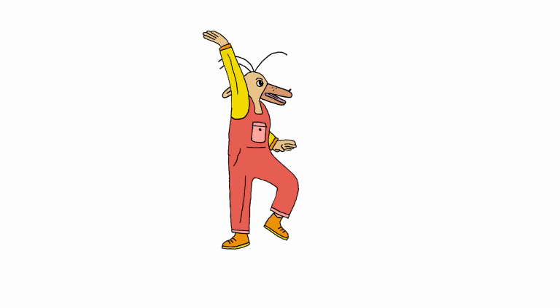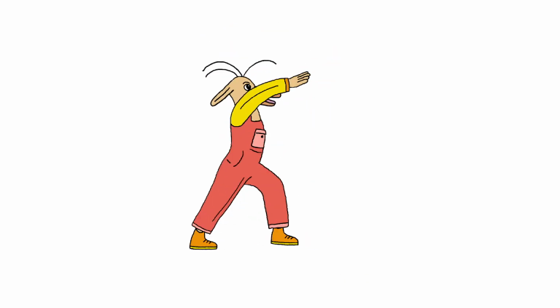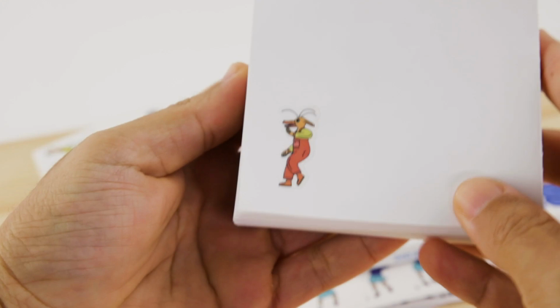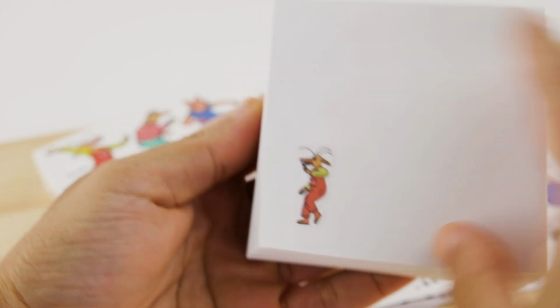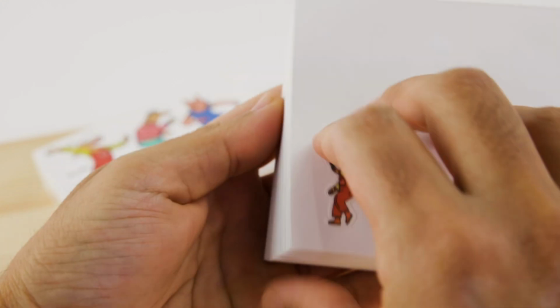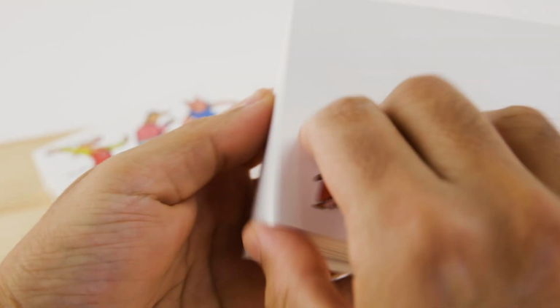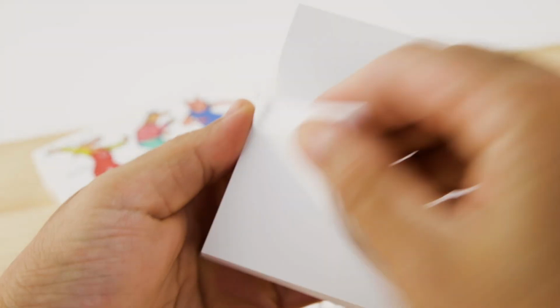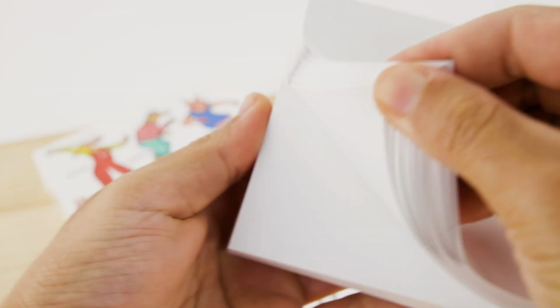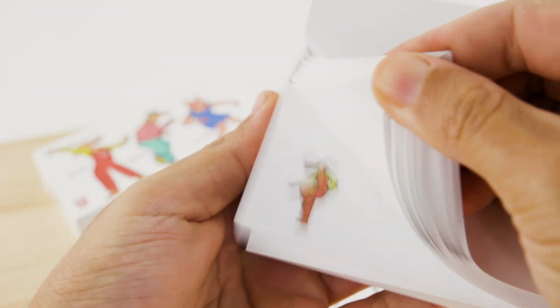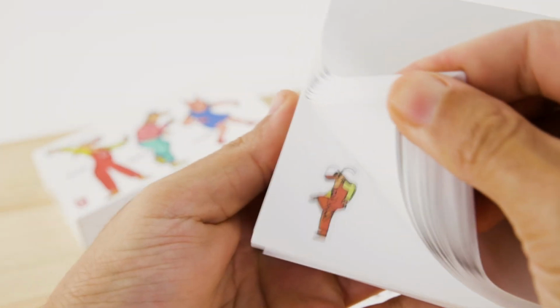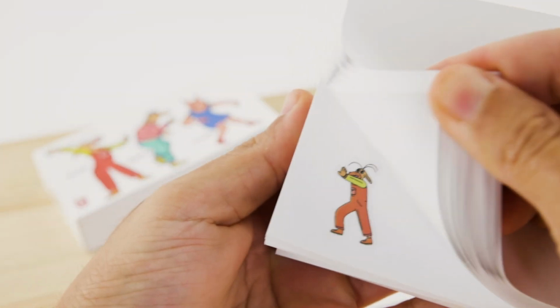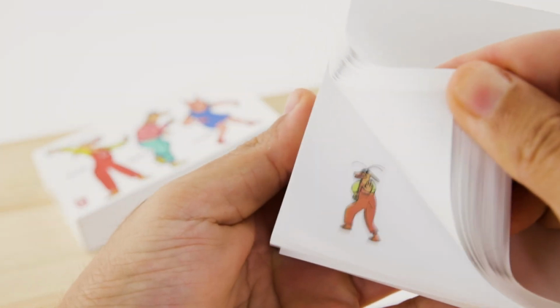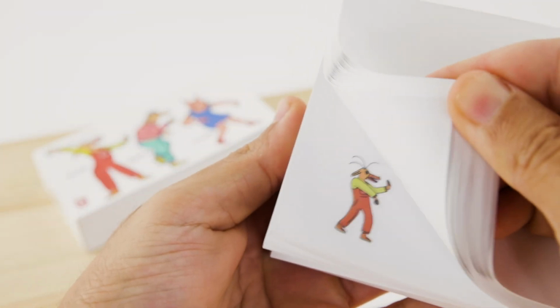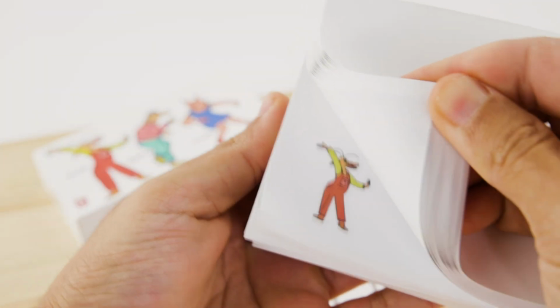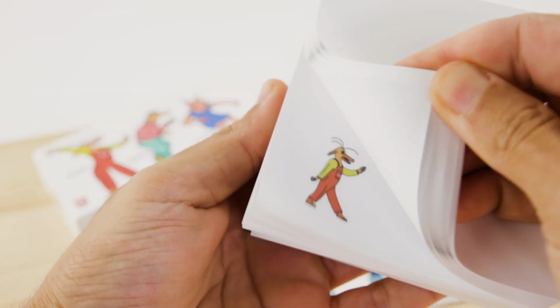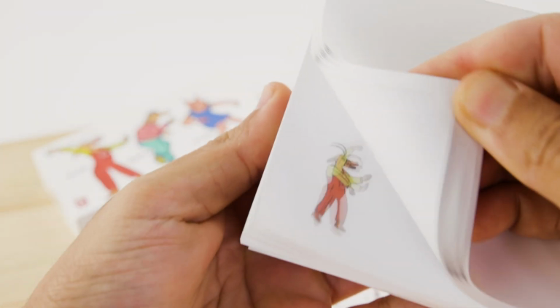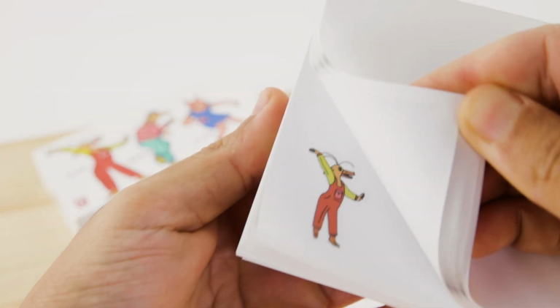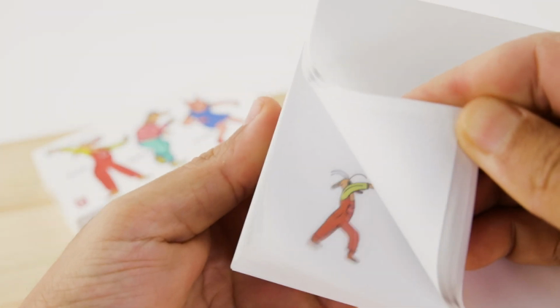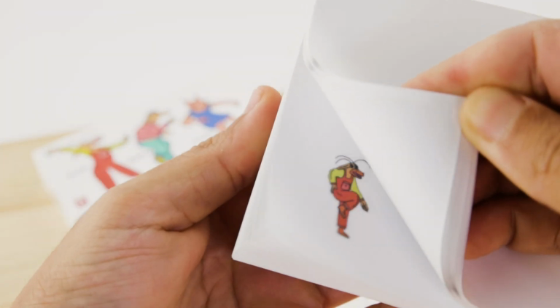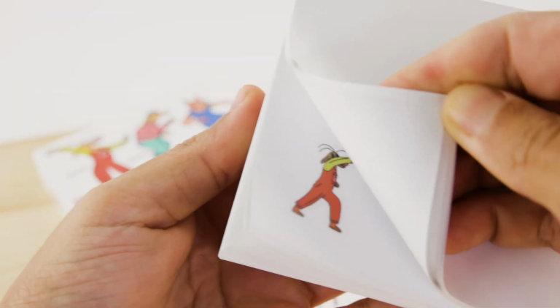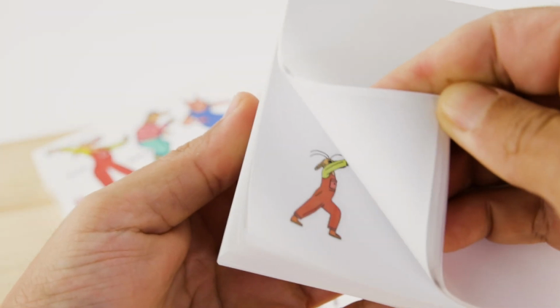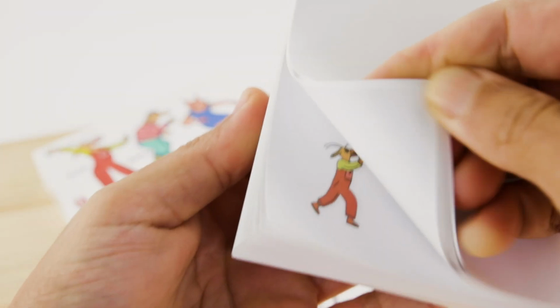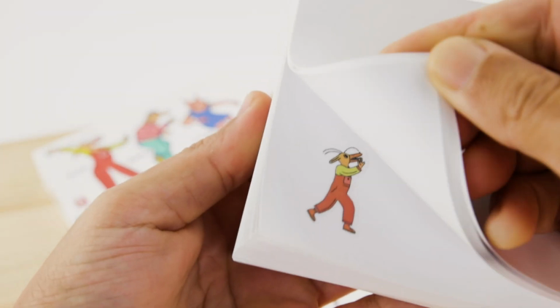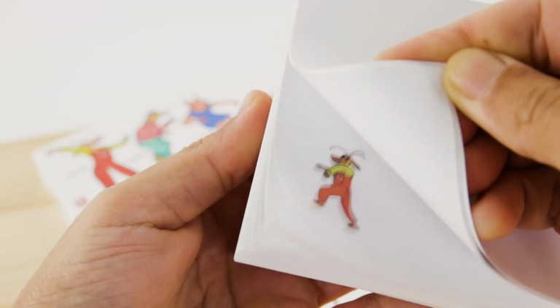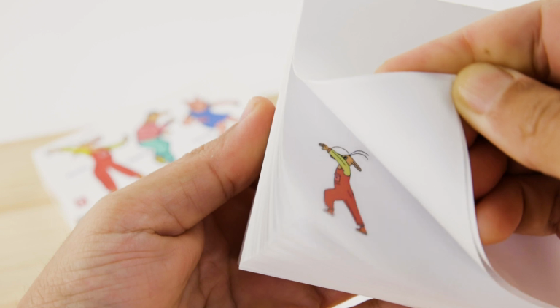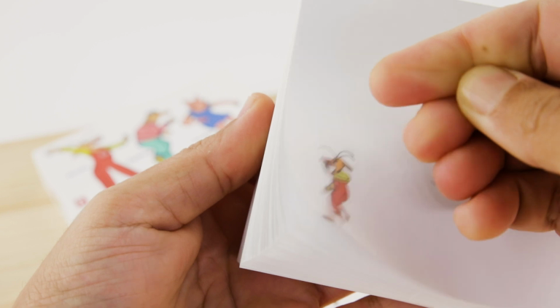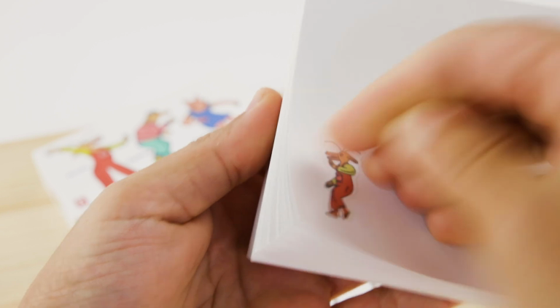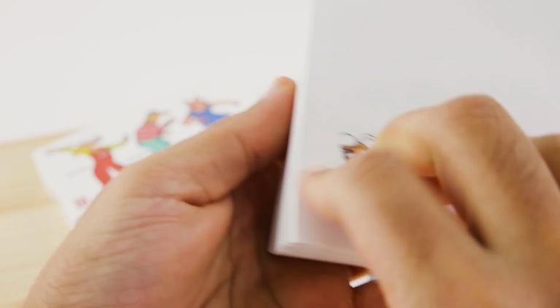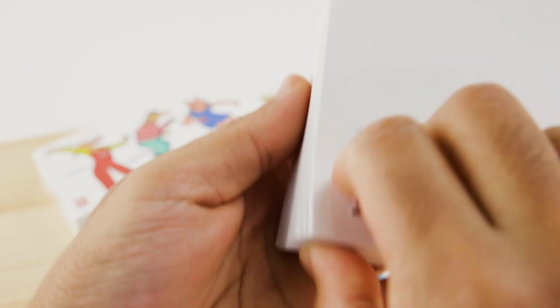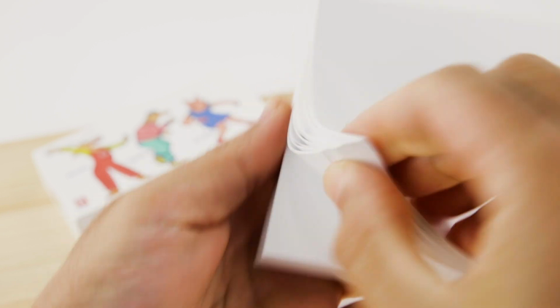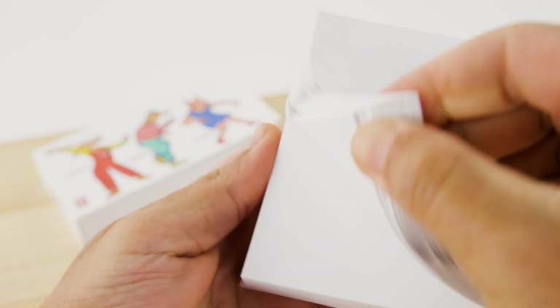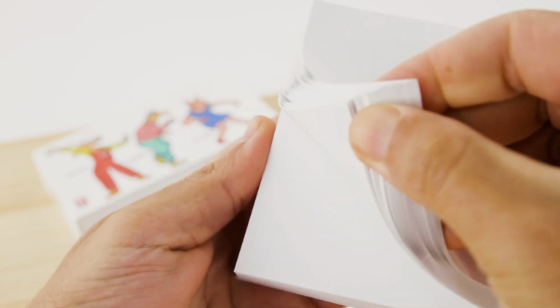Once you finish sticking your stickers on each corner, flip it with your thumb so you can see the result.